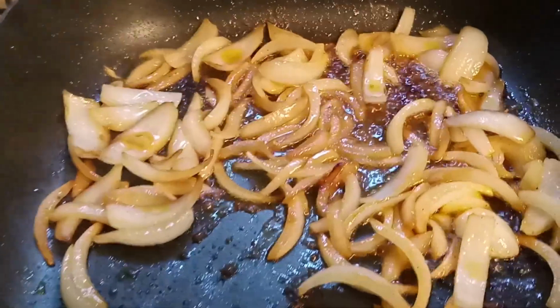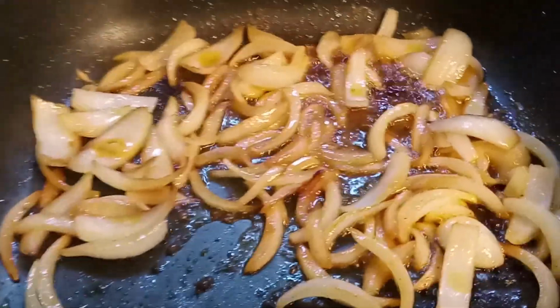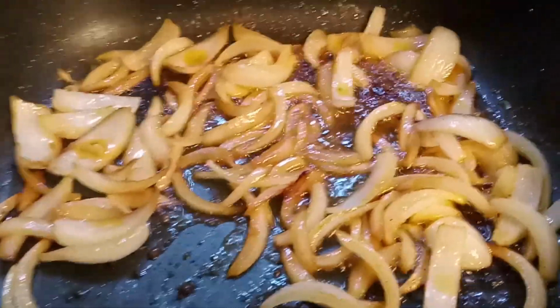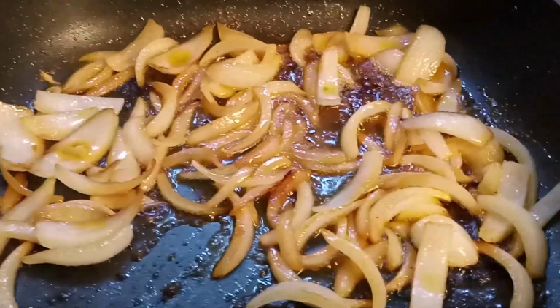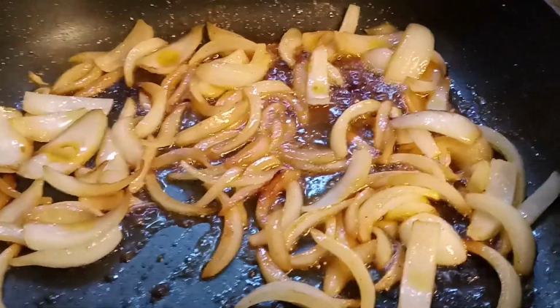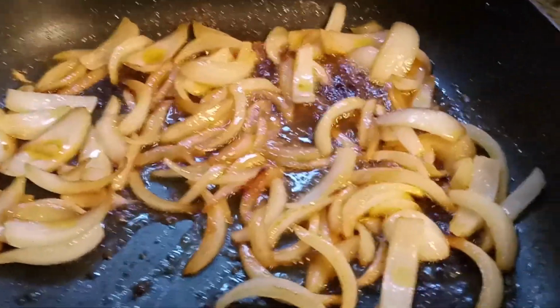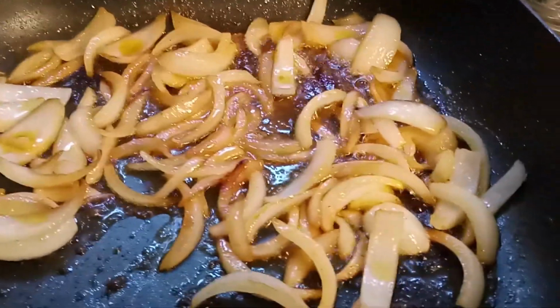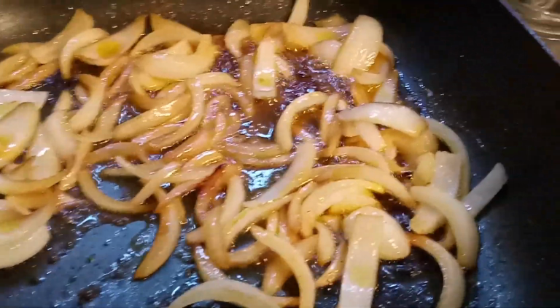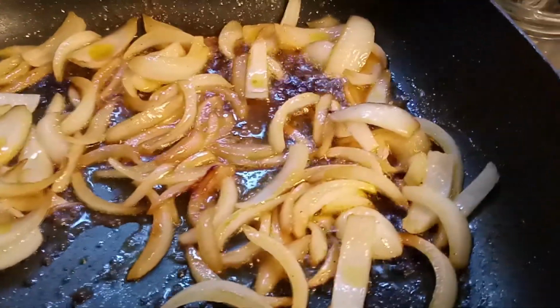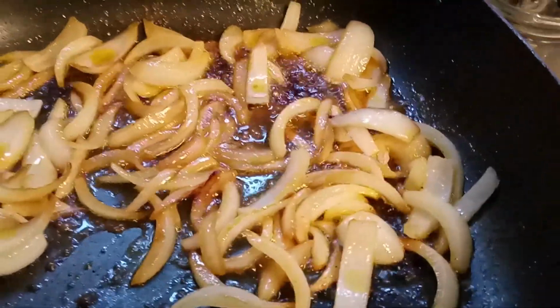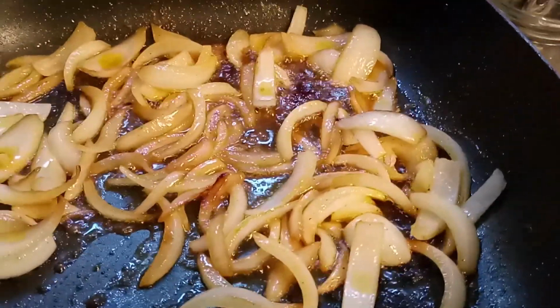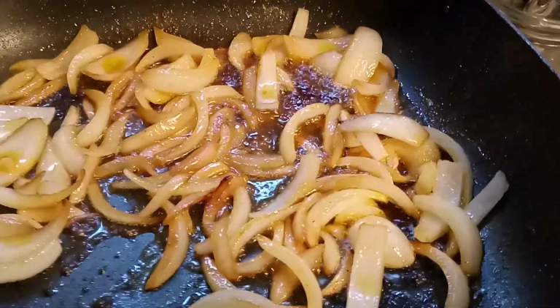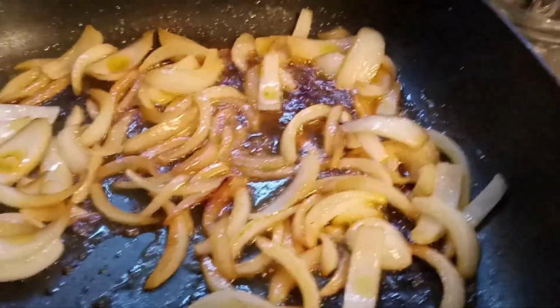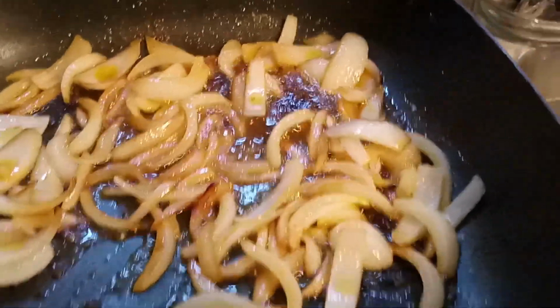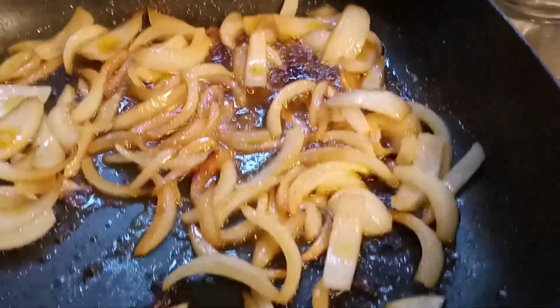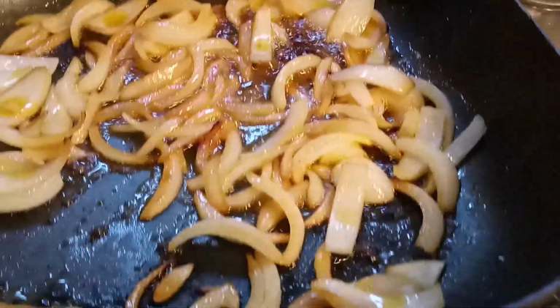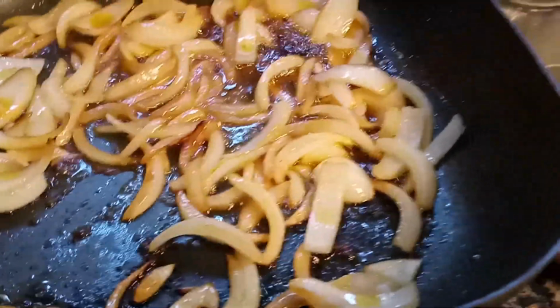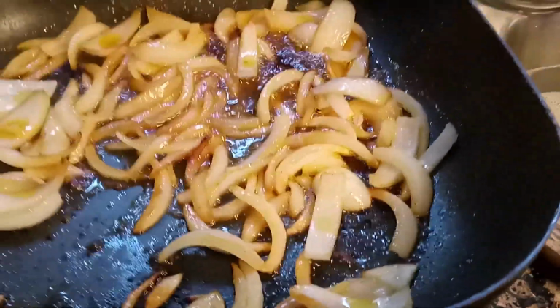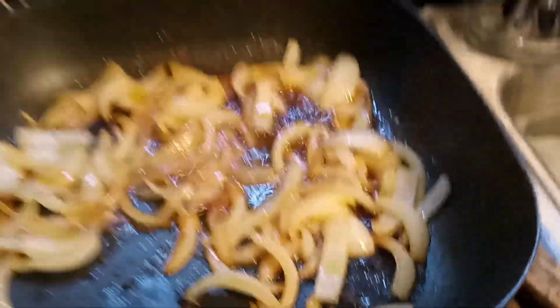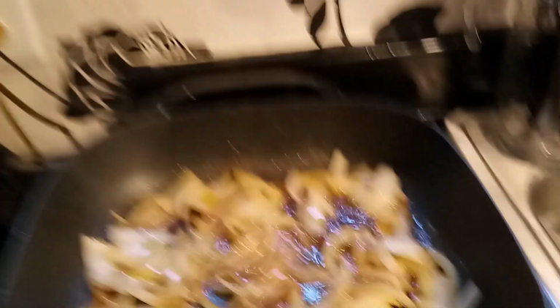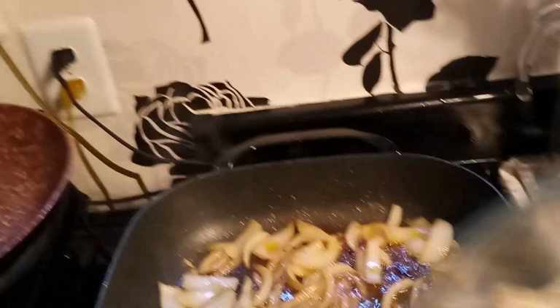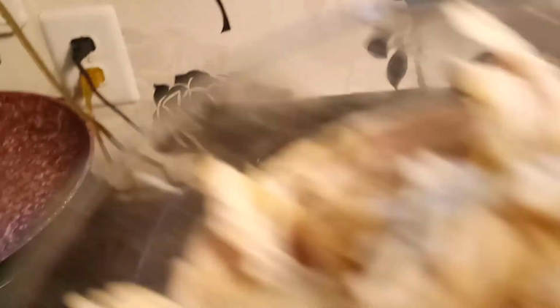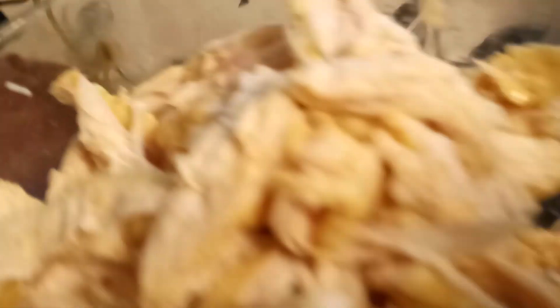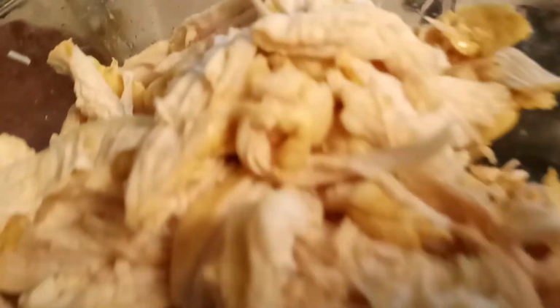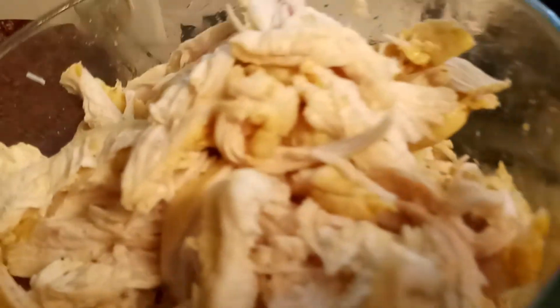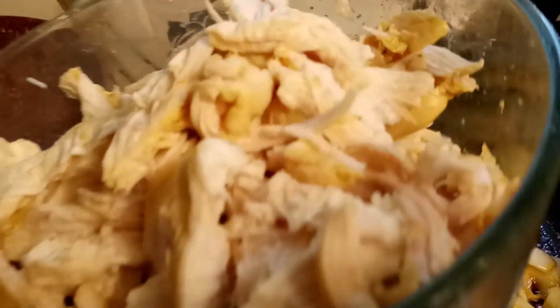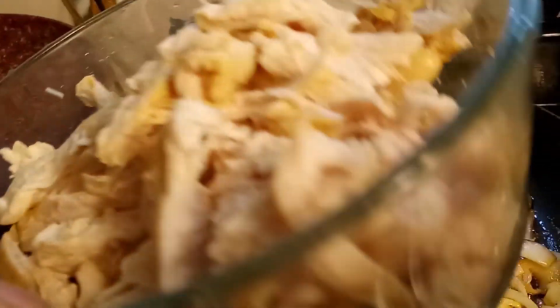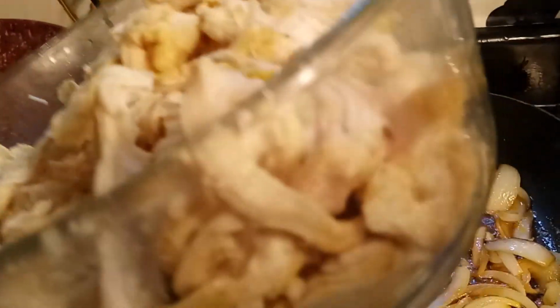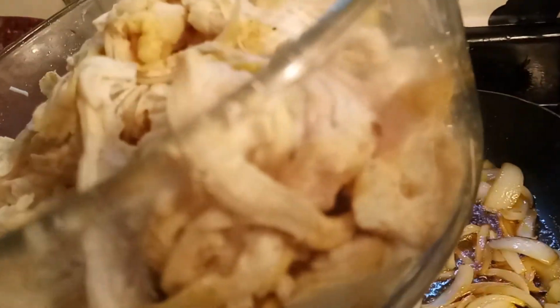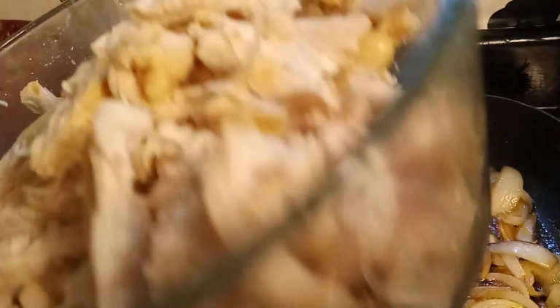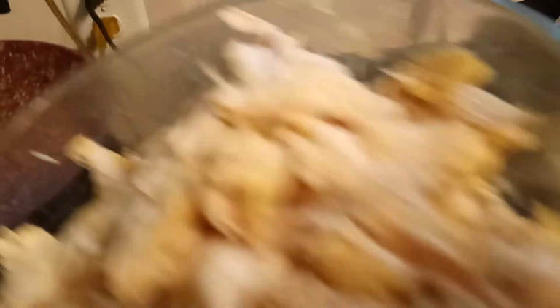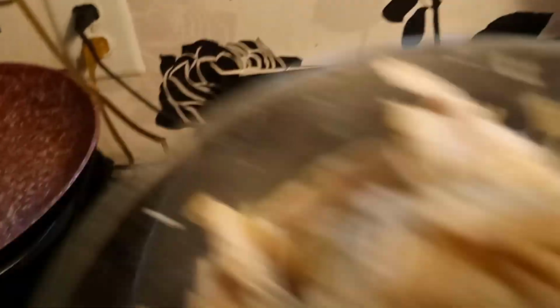What I'm doing now is sautéing some onions in the liquid that I put the chicken in. I put the chicken in and got it all shredded up.